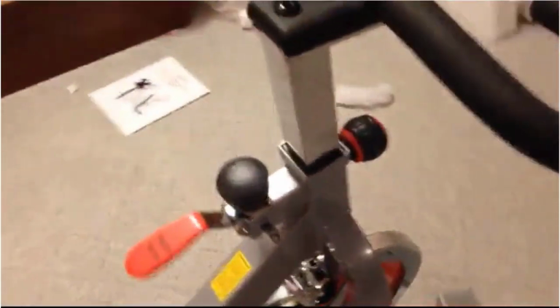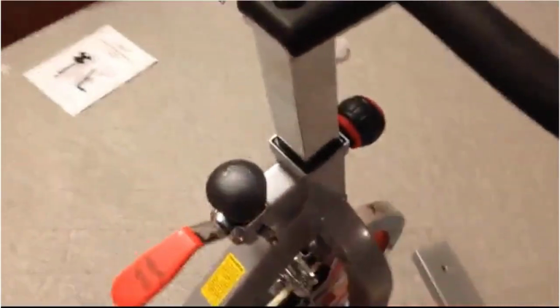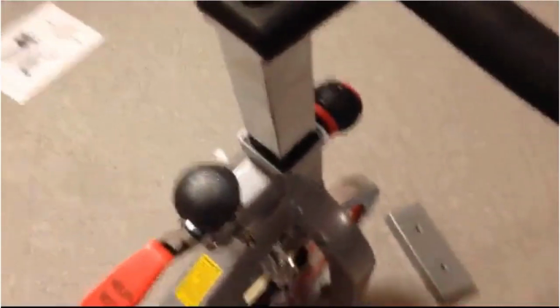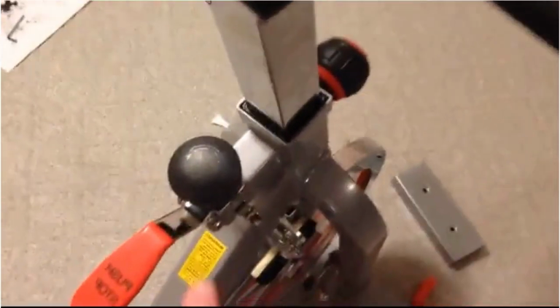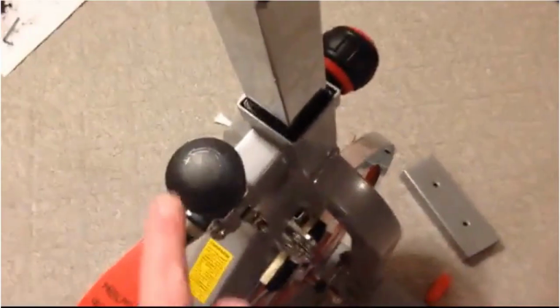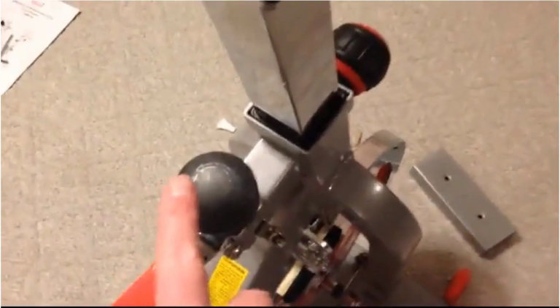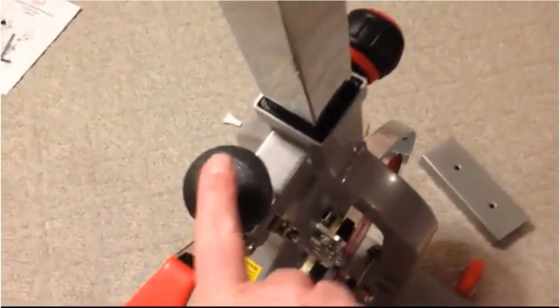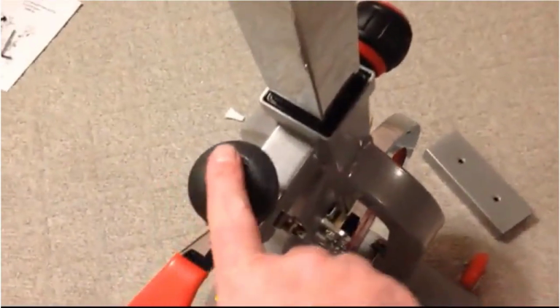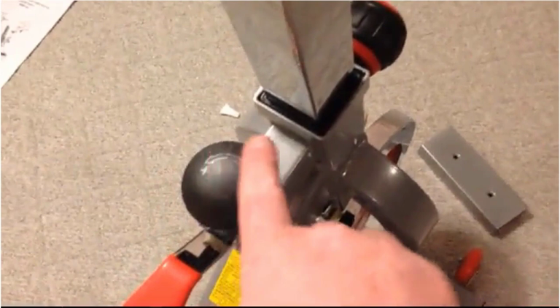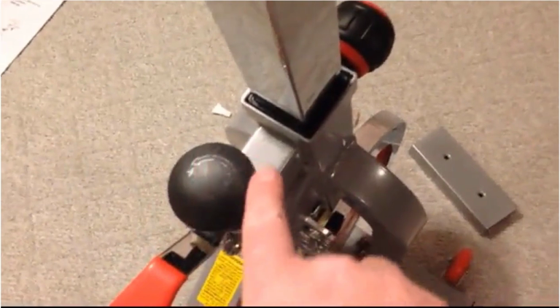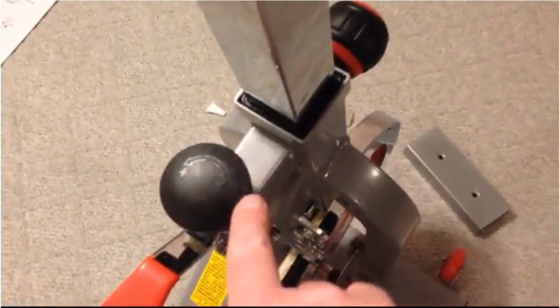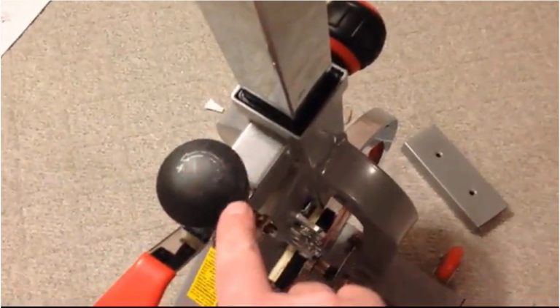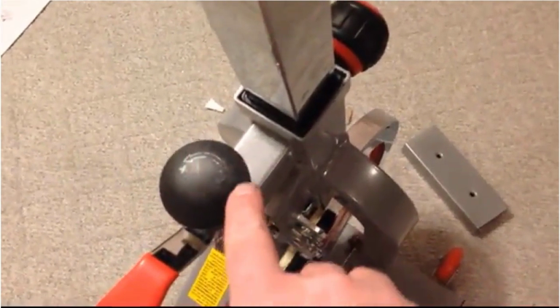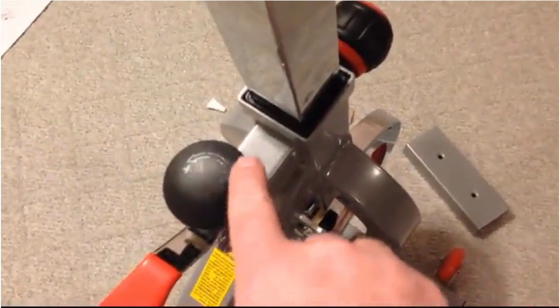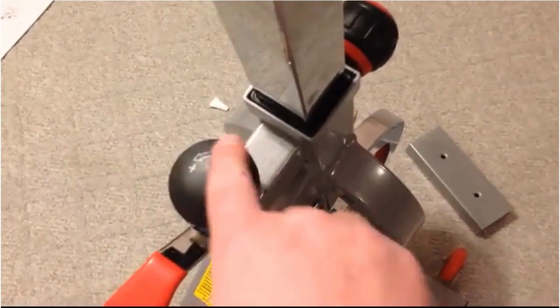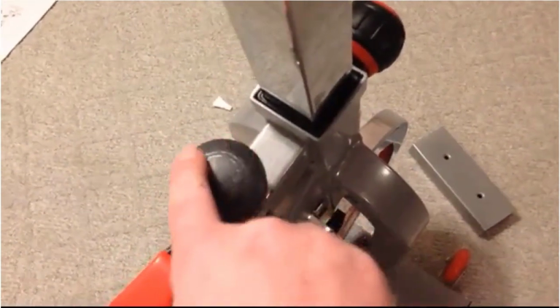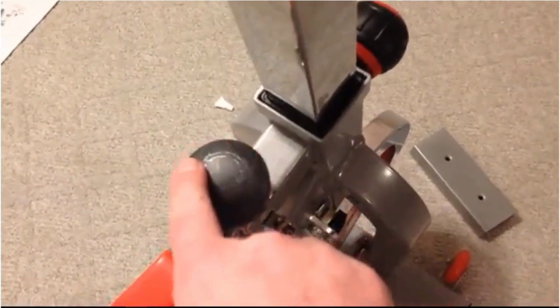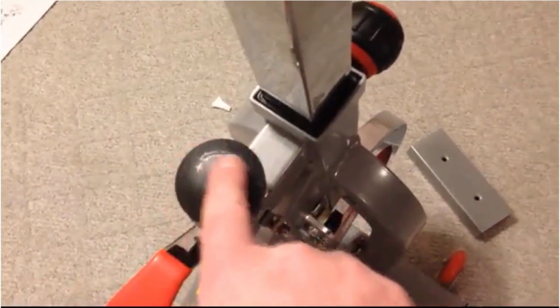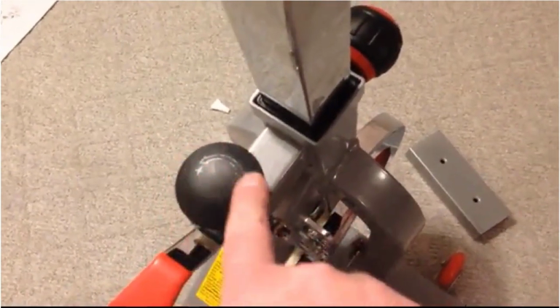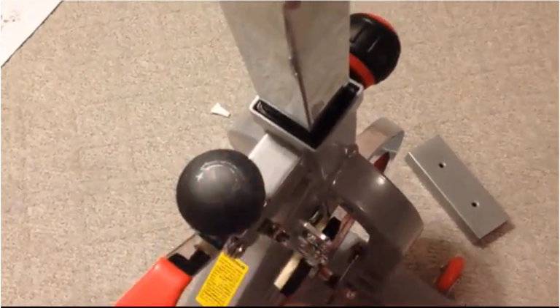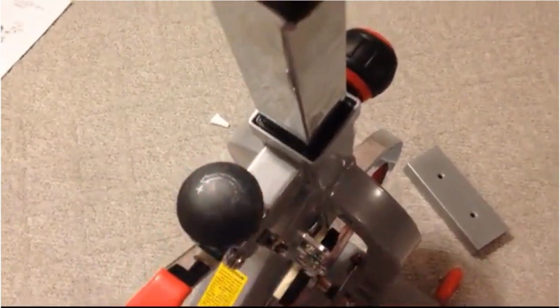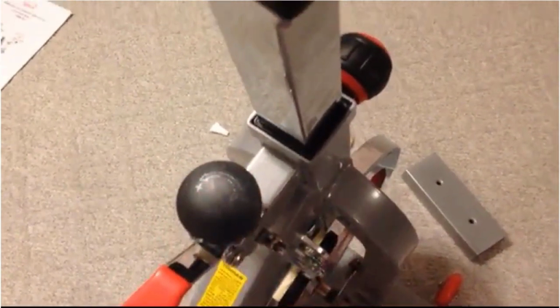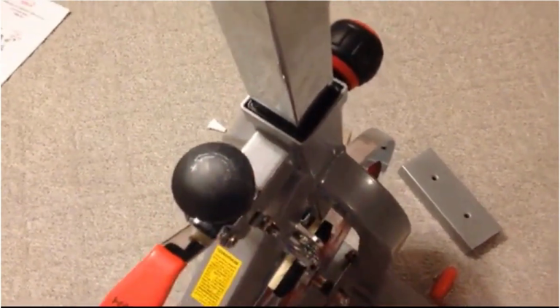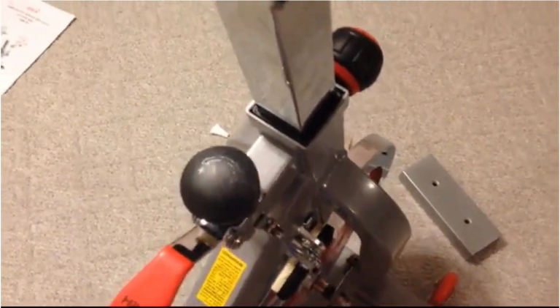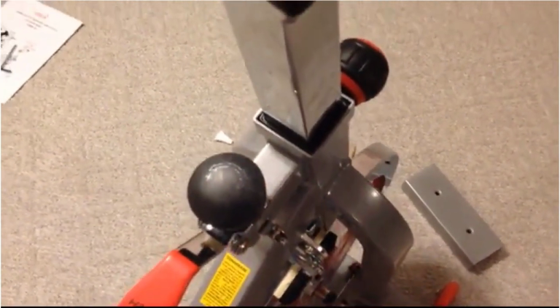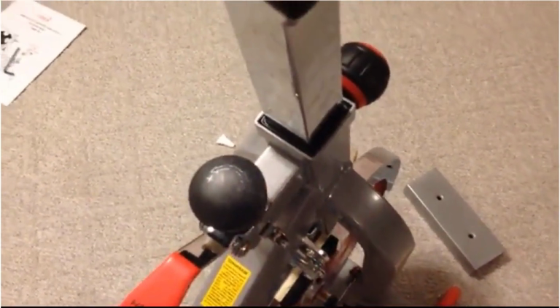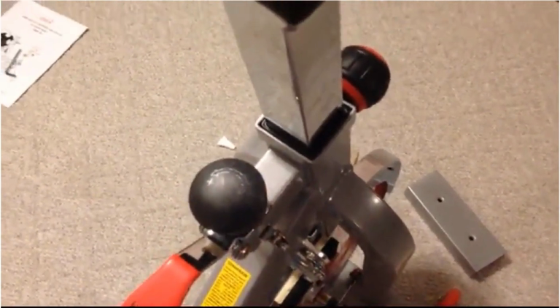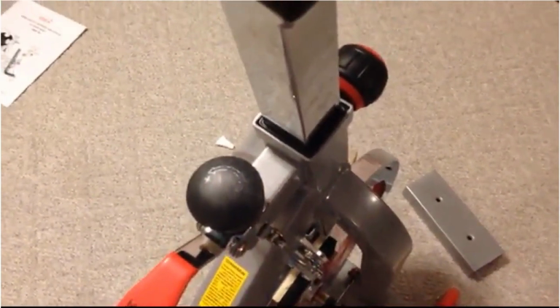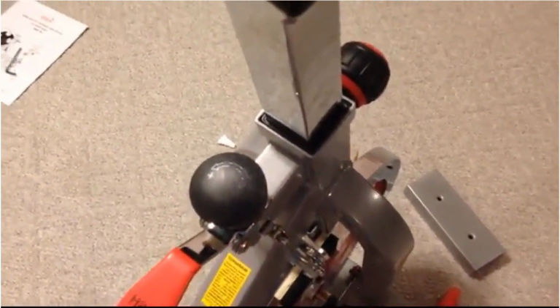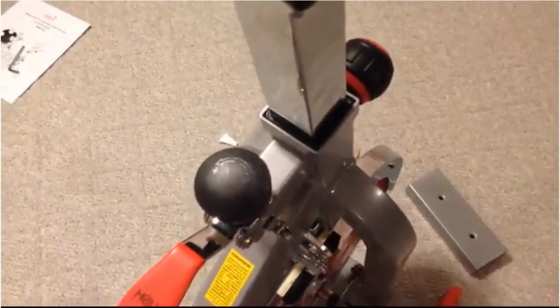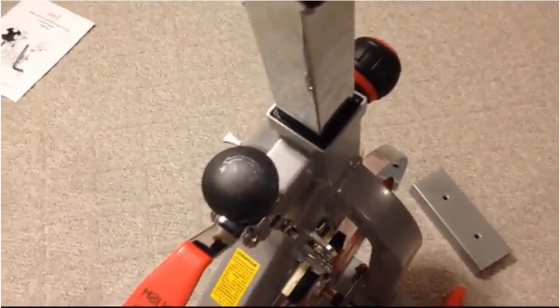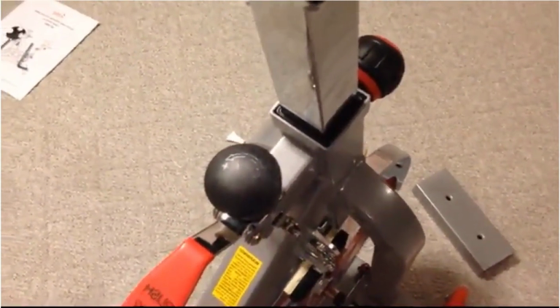The only thing I will say is the knob — you can see it's frayed there. It must have happened during packaging. Okay, bye.